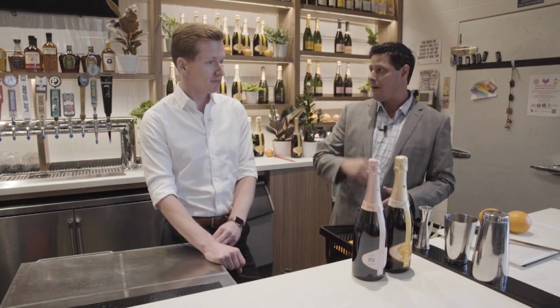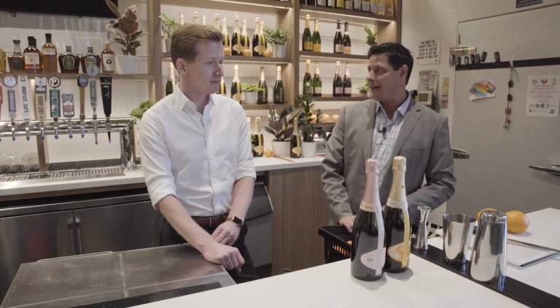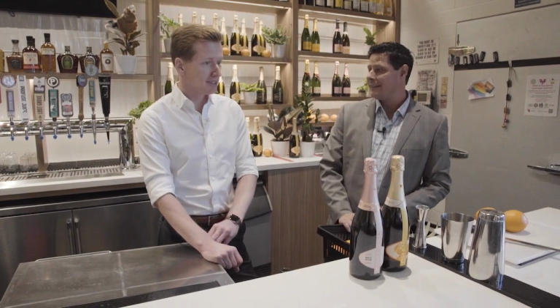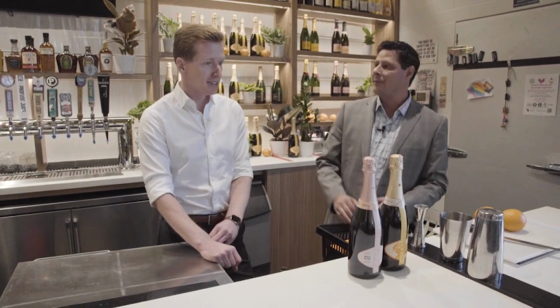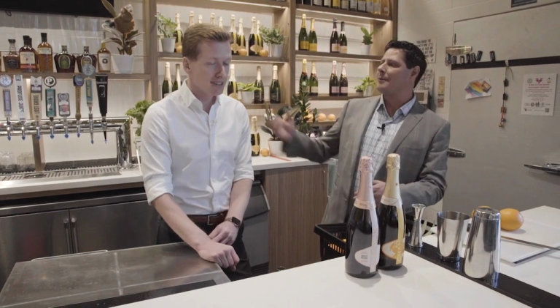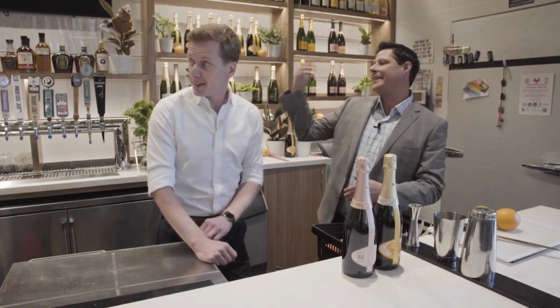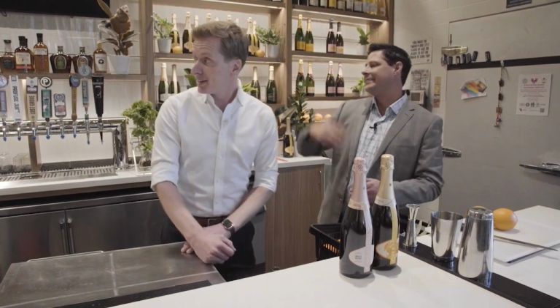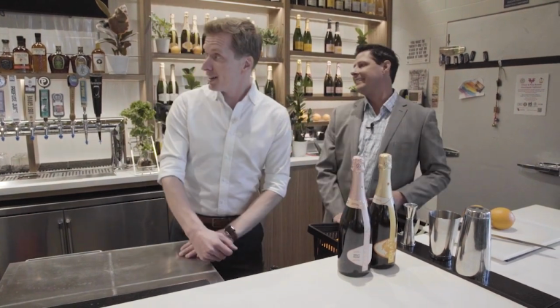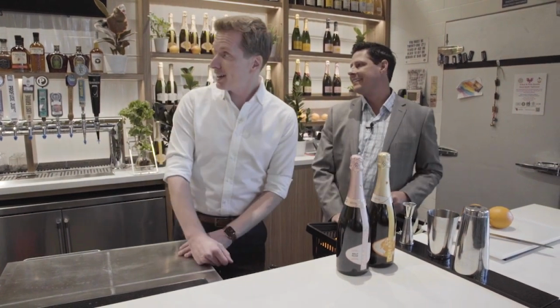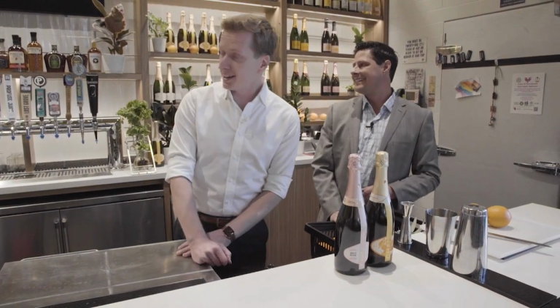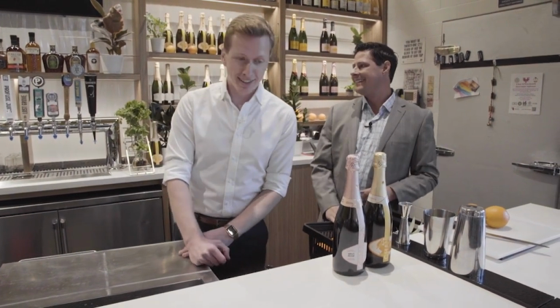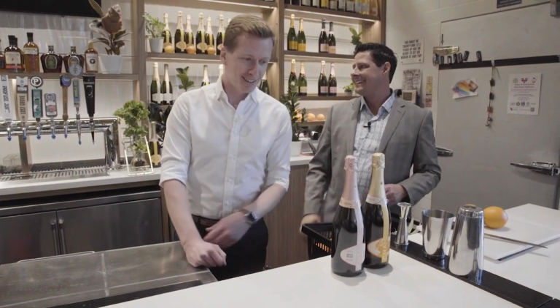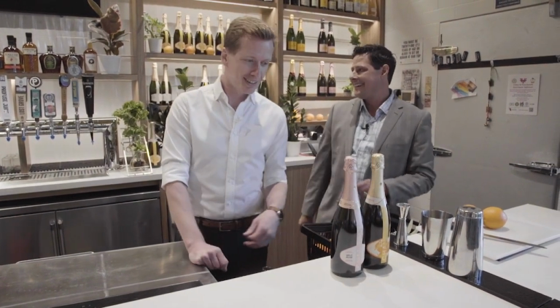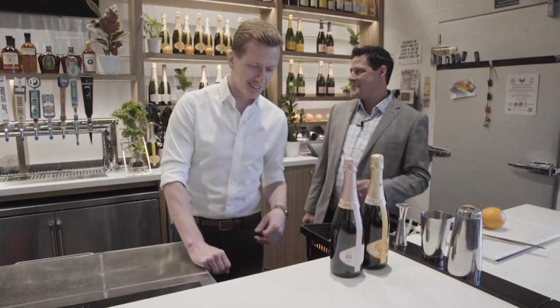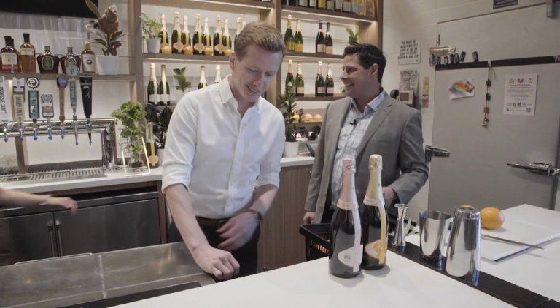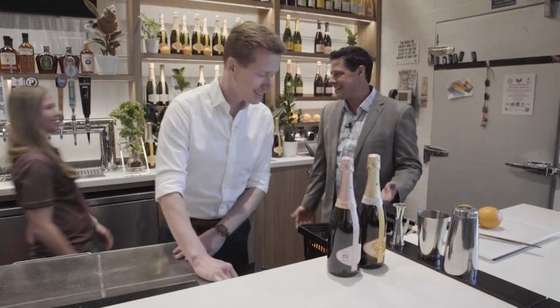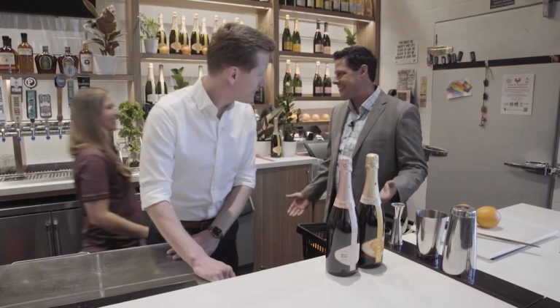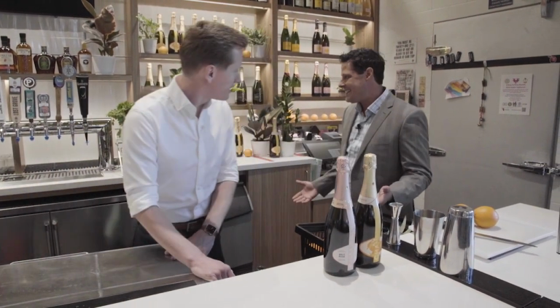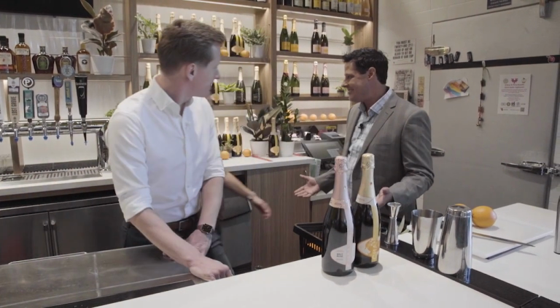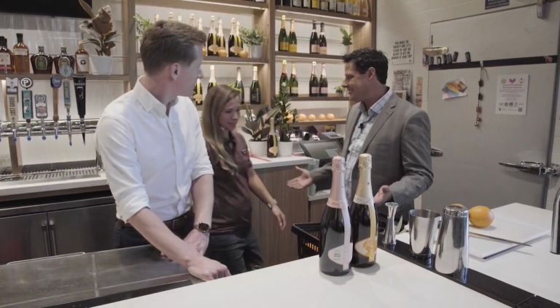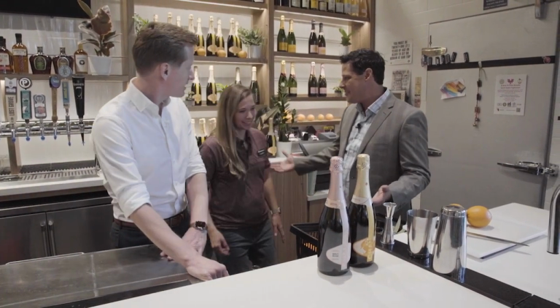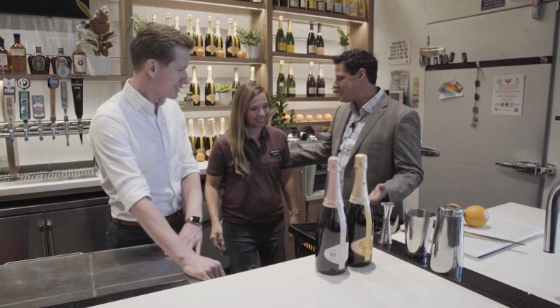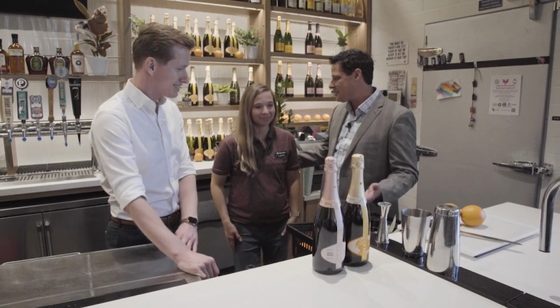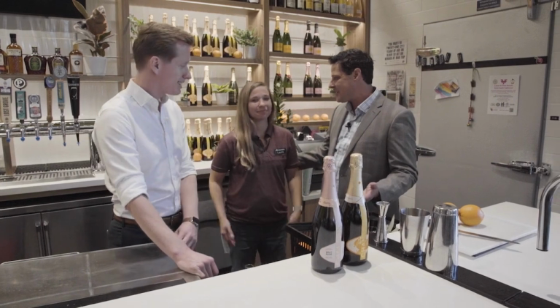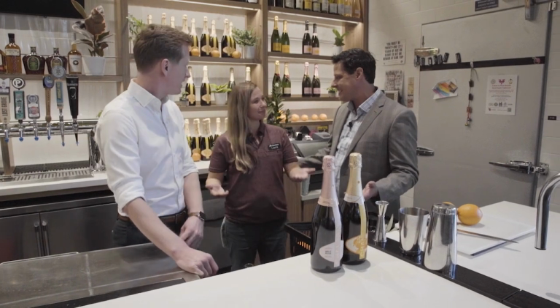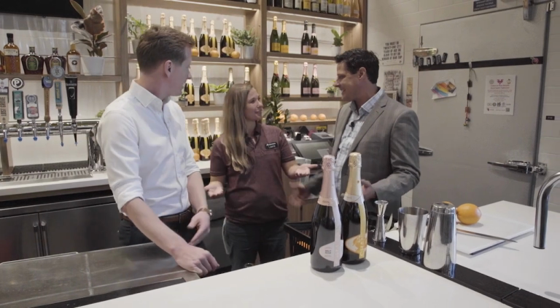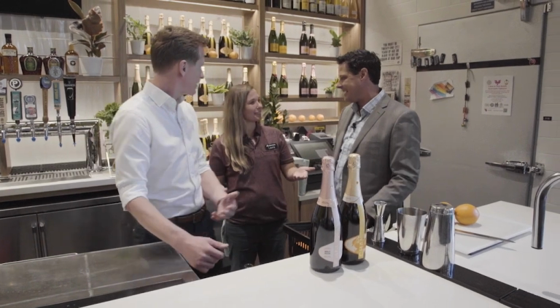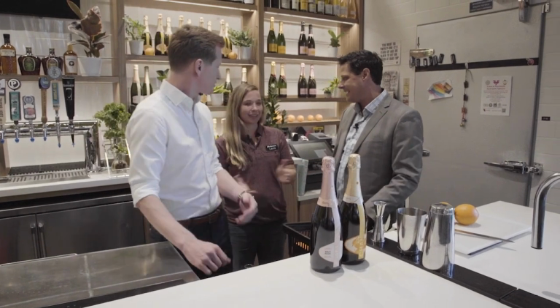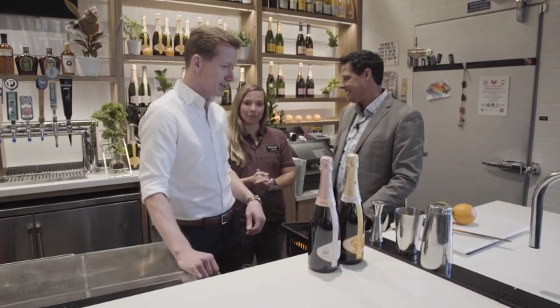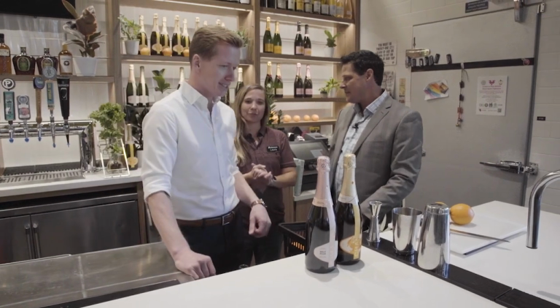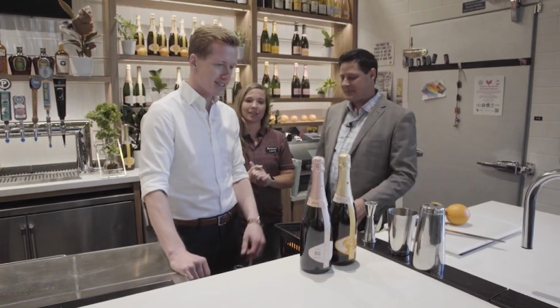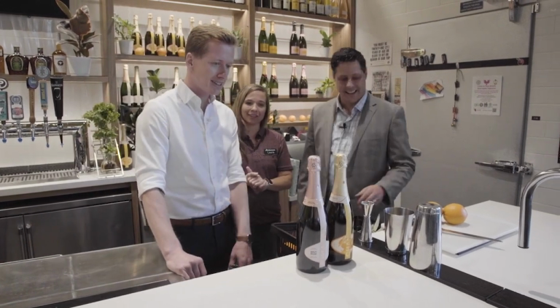Laura, come on in. Welcome. Thank you so much for joining us tonight — thanks for doing this. Thank you for being here.